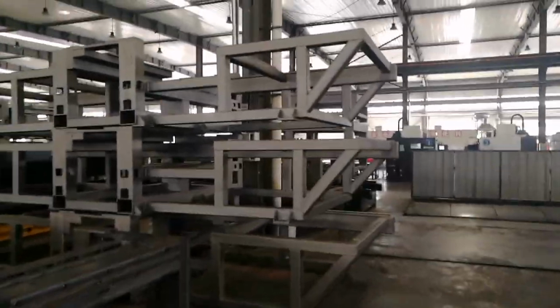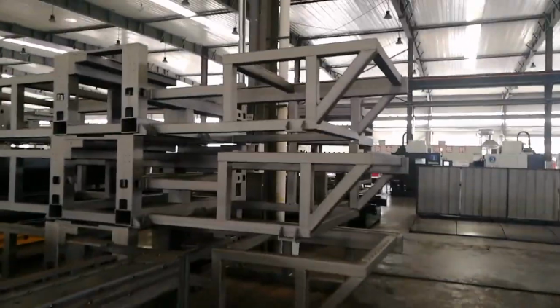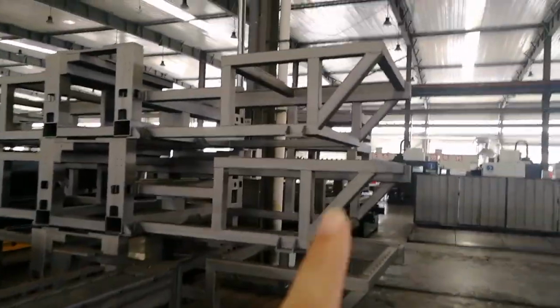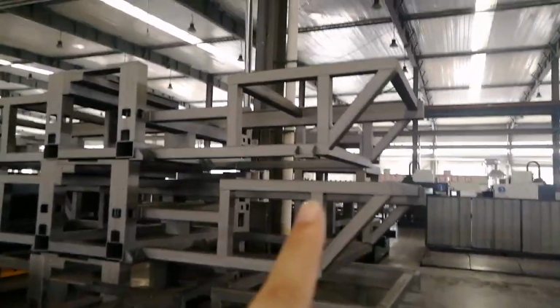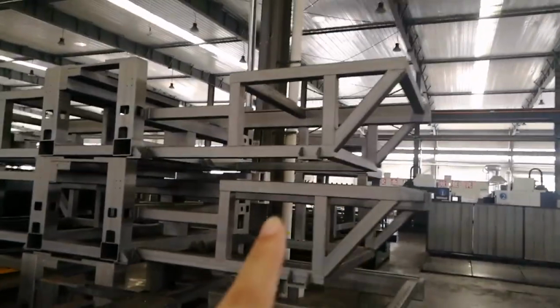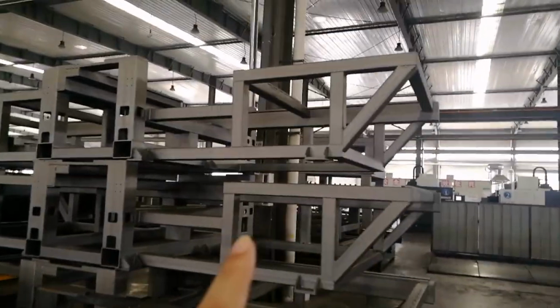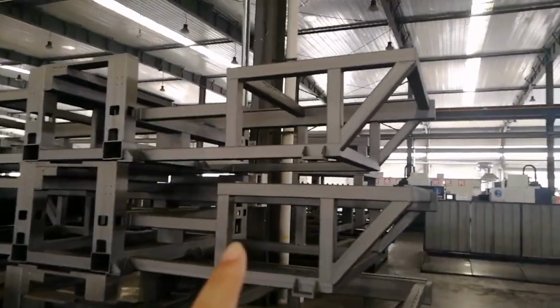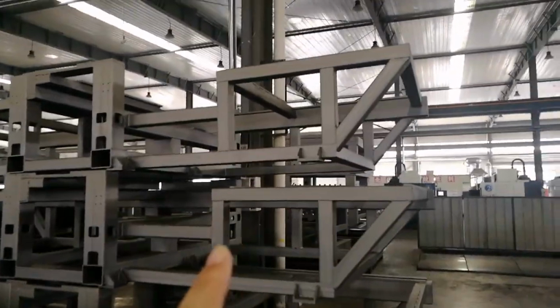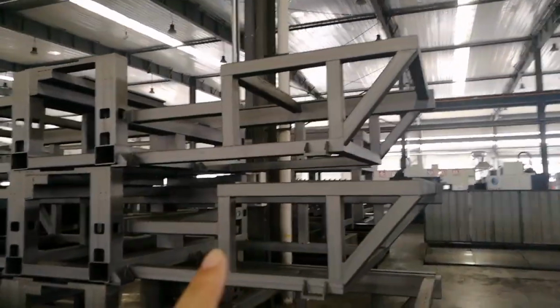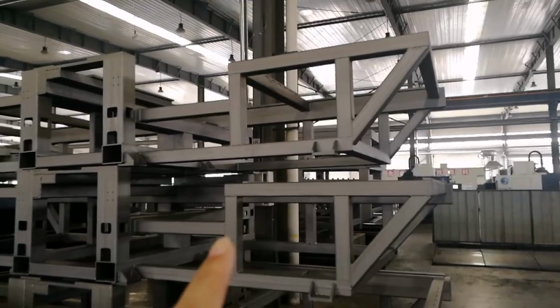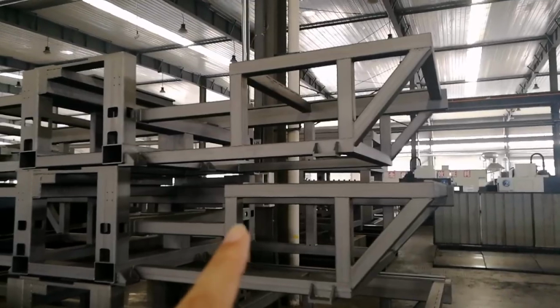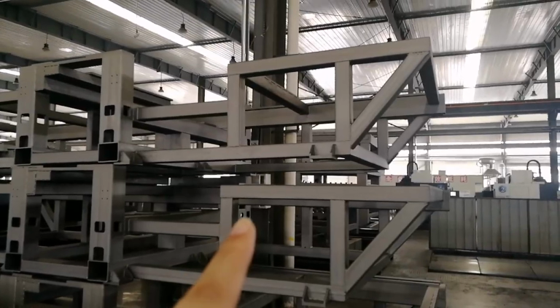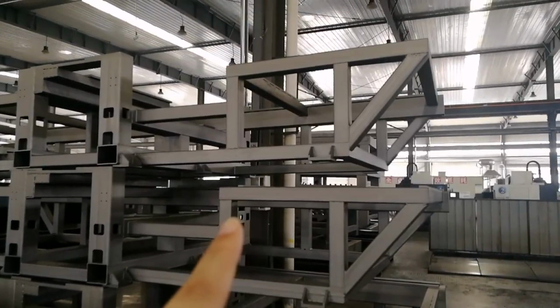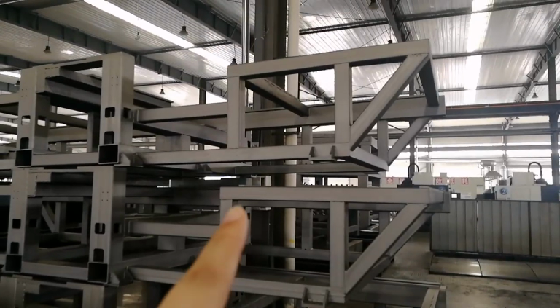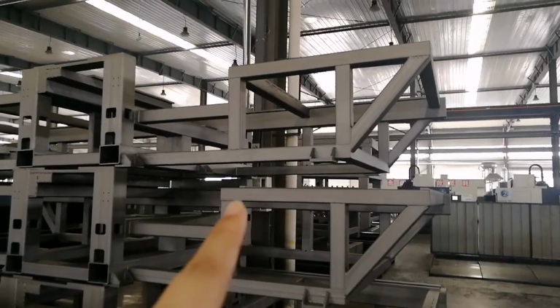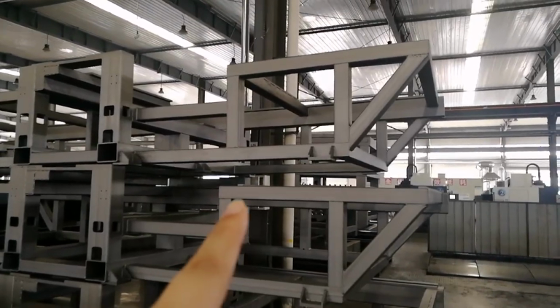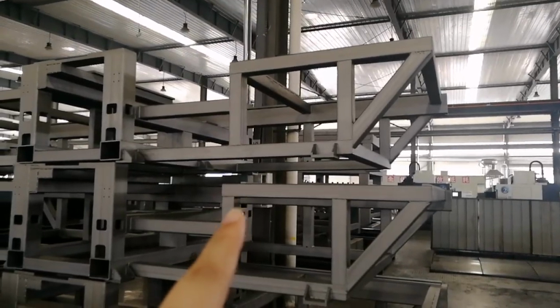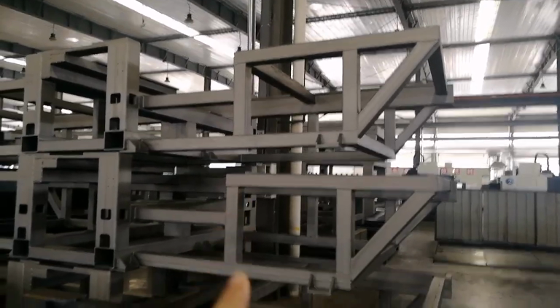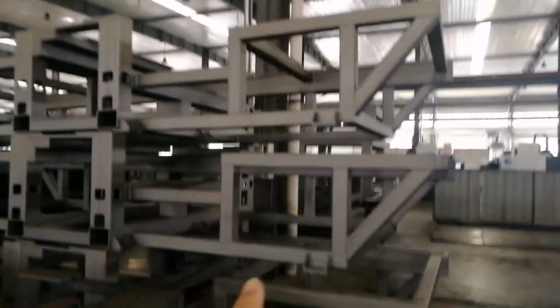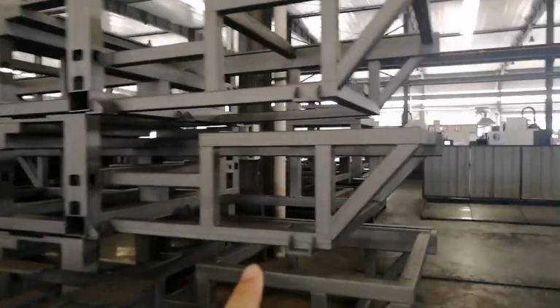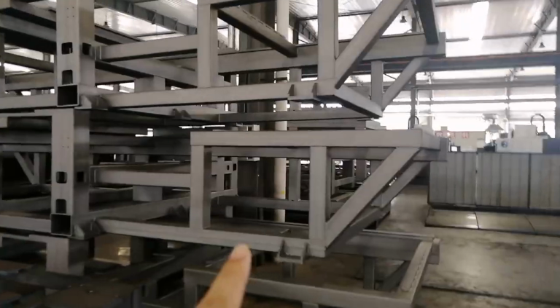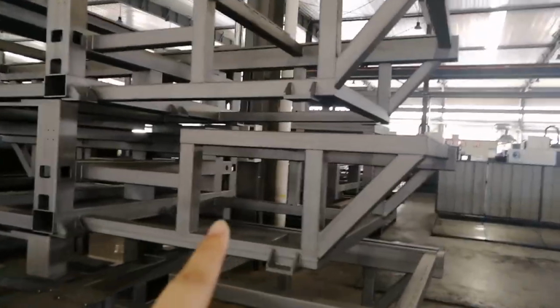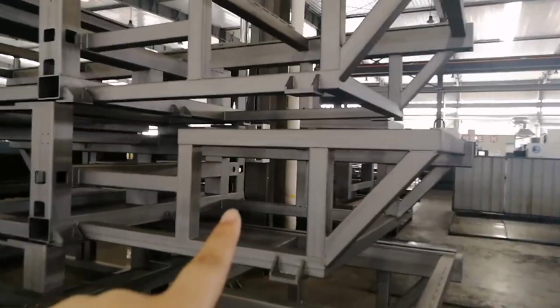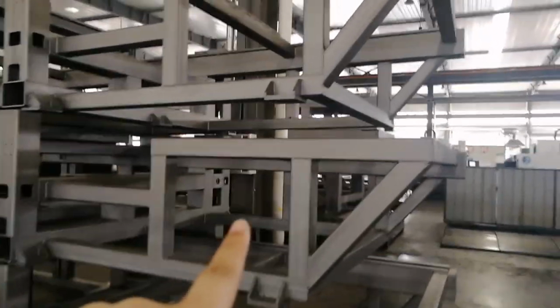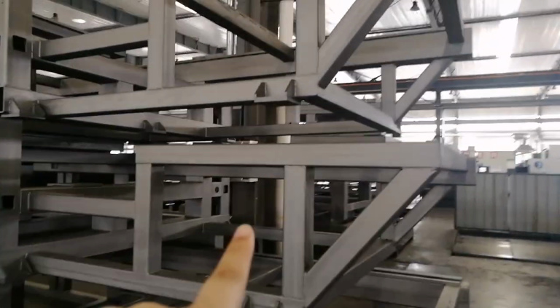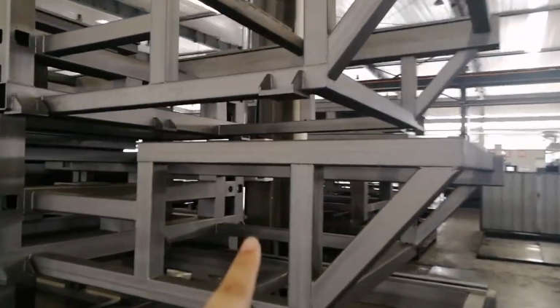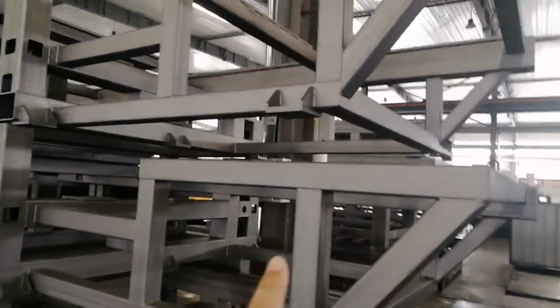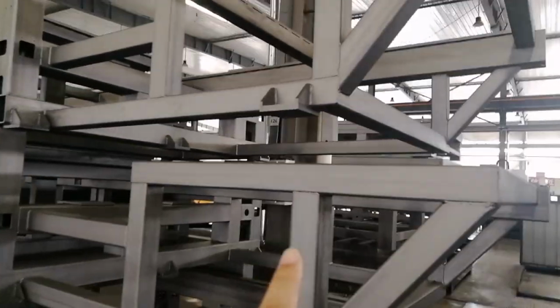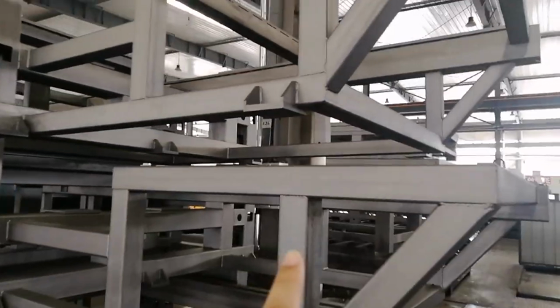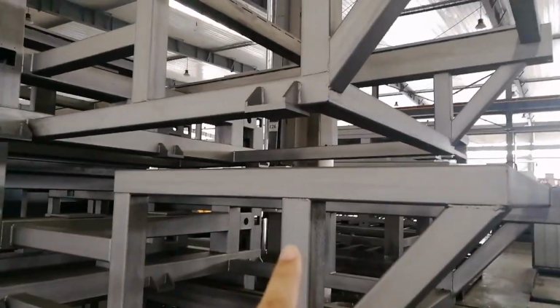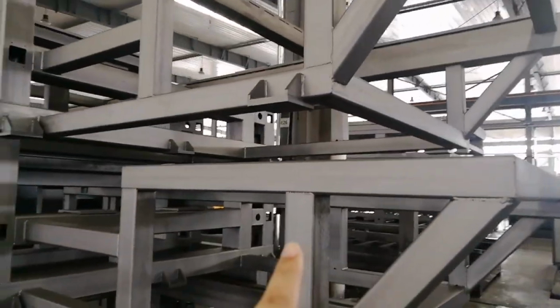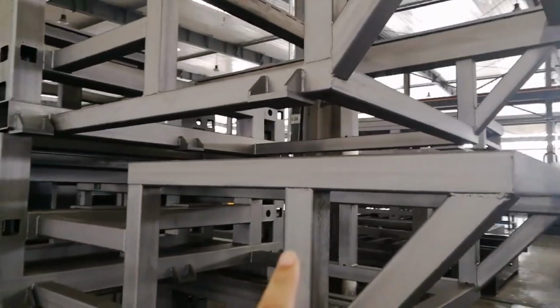These are six-sided drilling machine parts. Look, they are very clean.